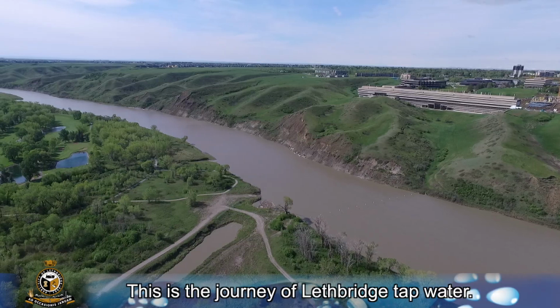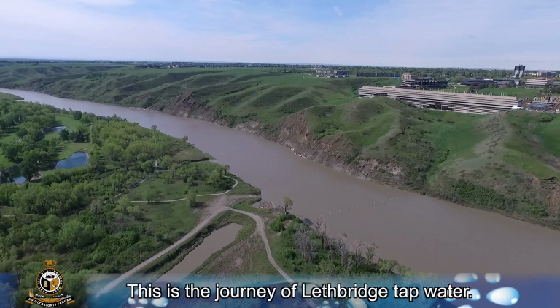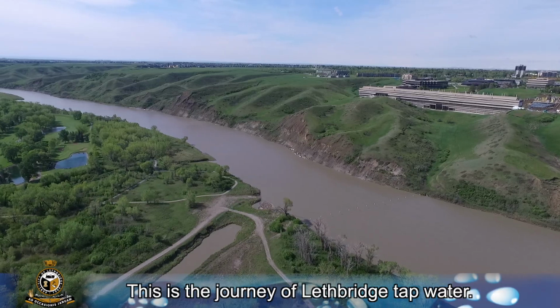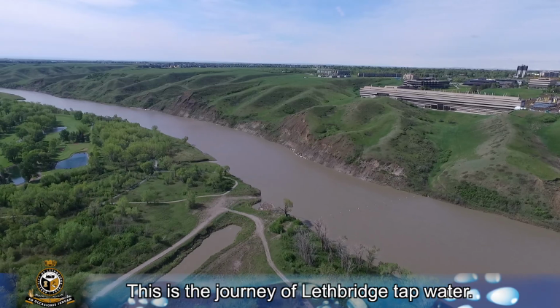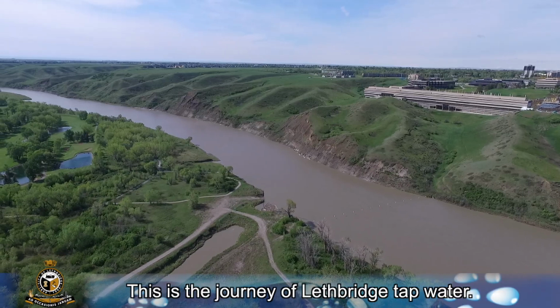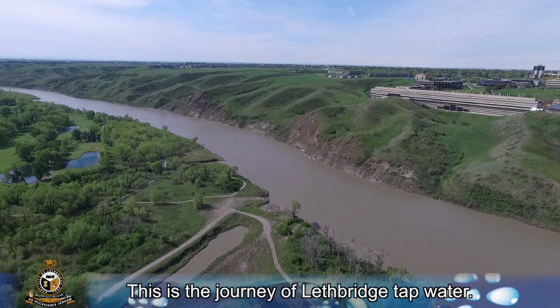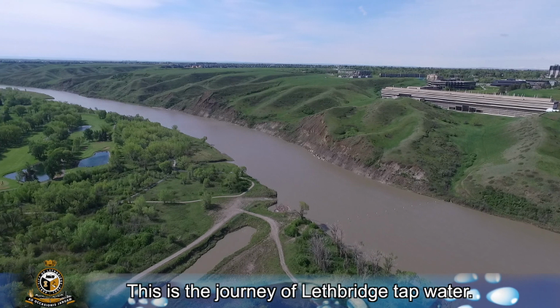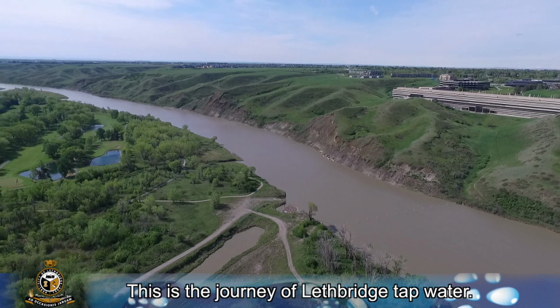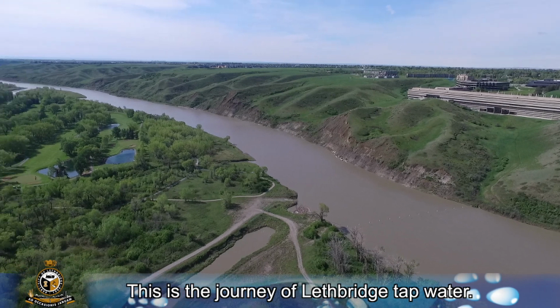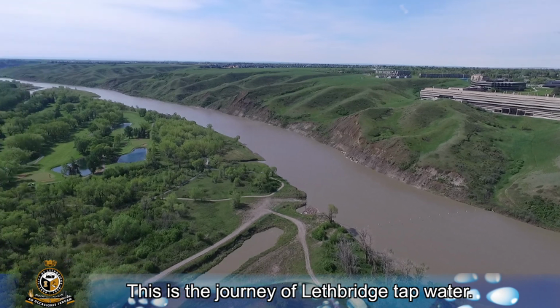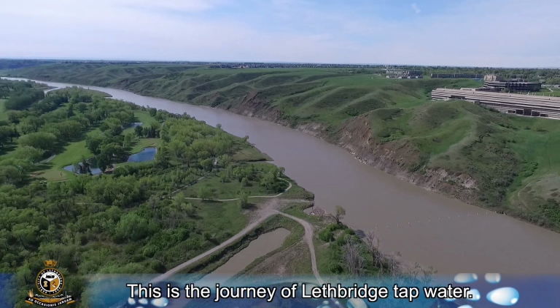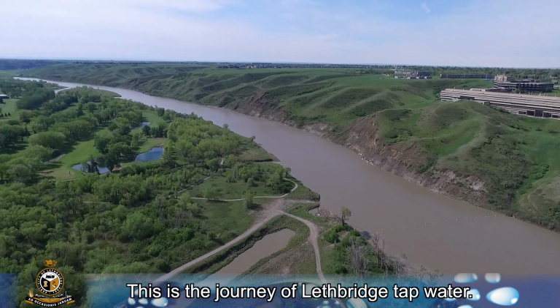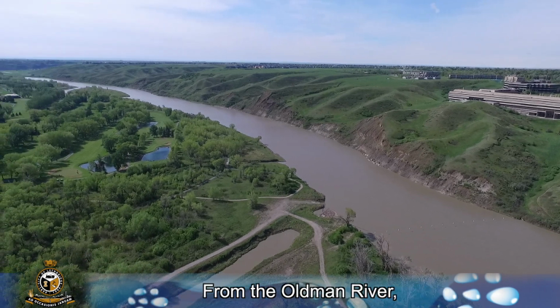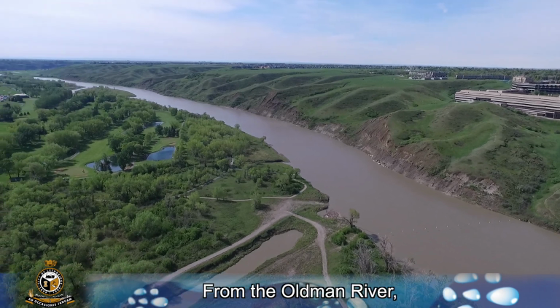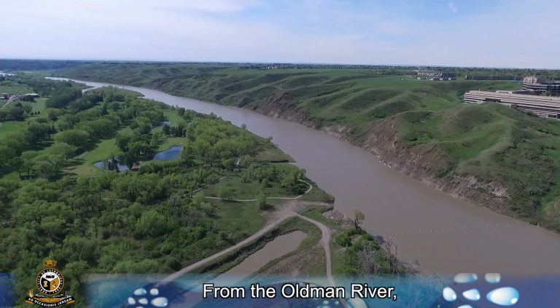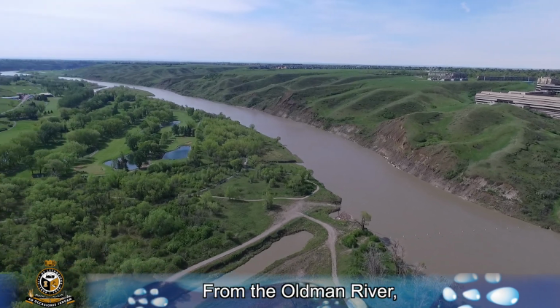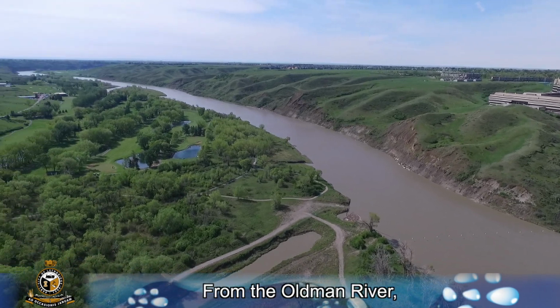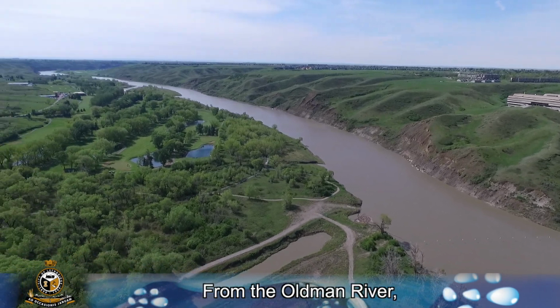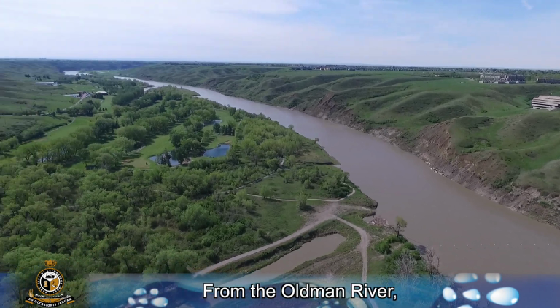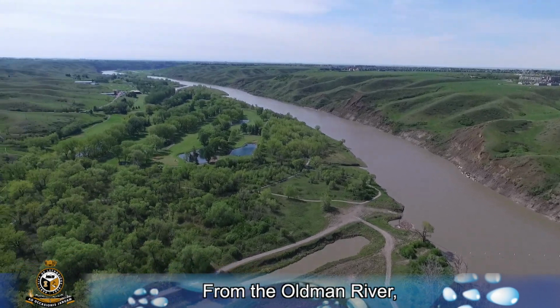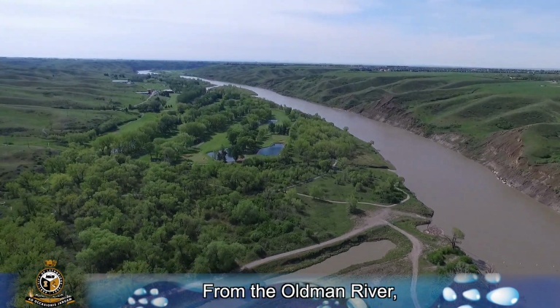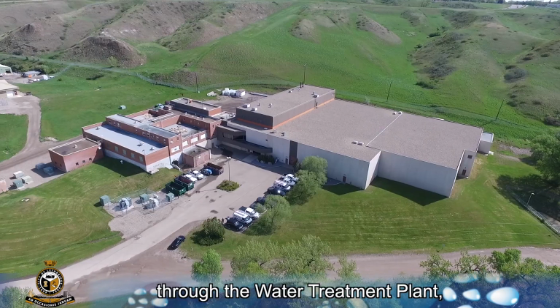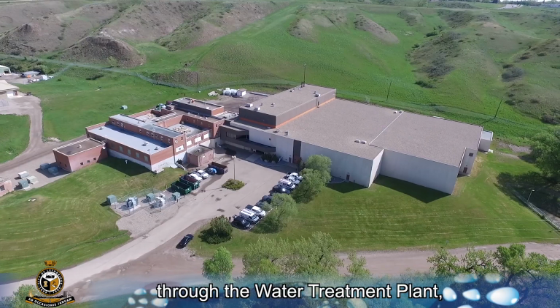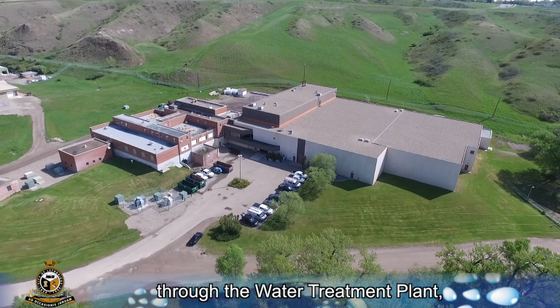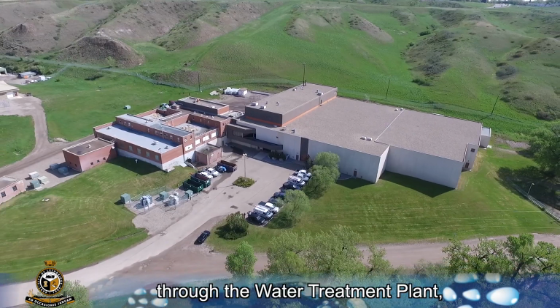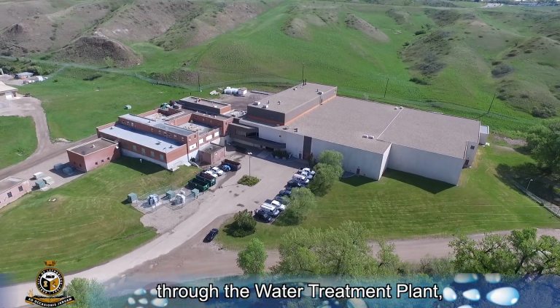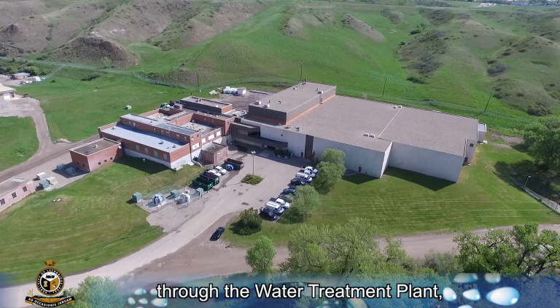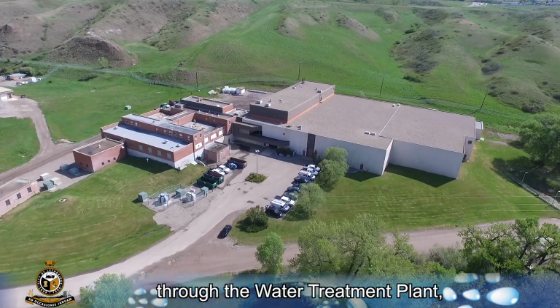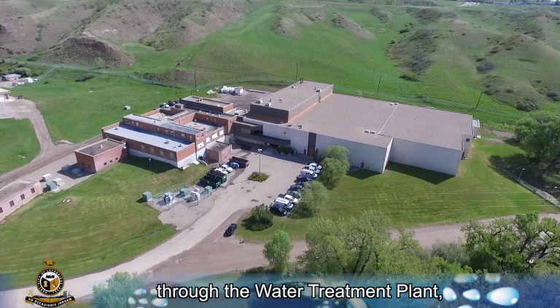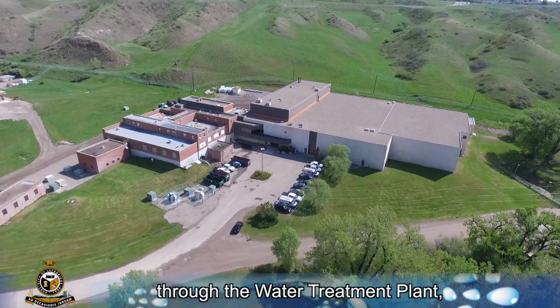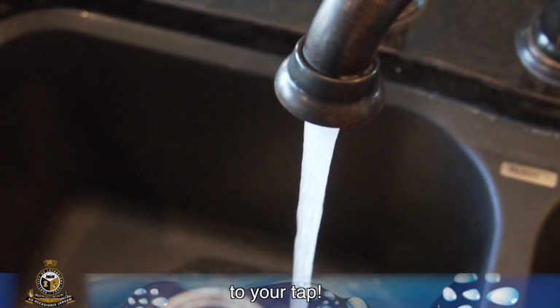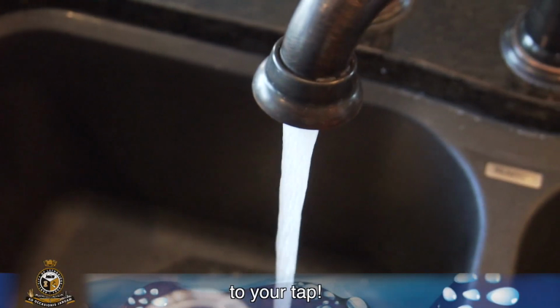This is the journey of Lethbridge tap water — from the Old Man River, through the water treatment plant, to your tap.